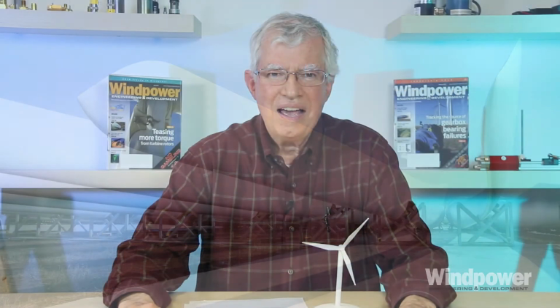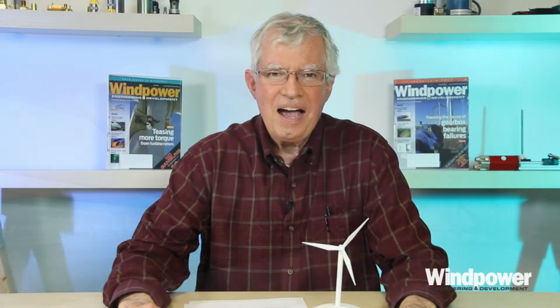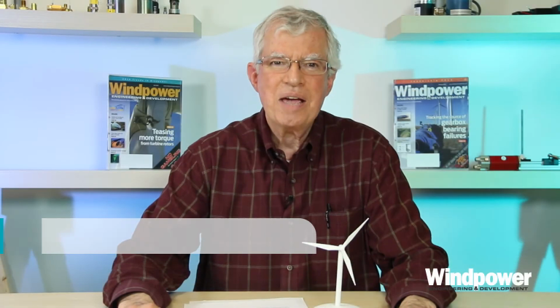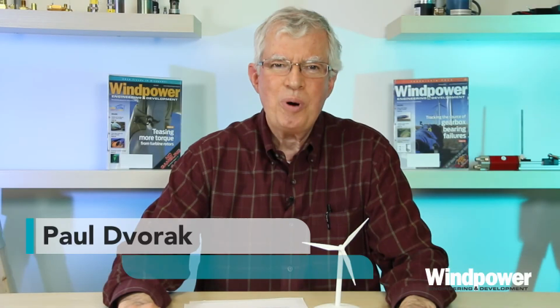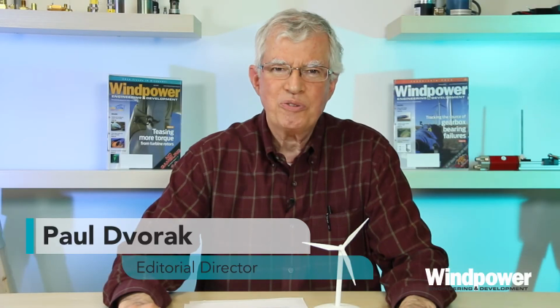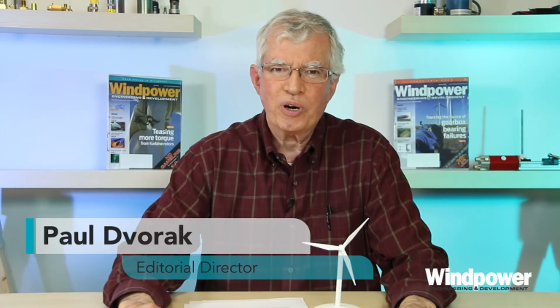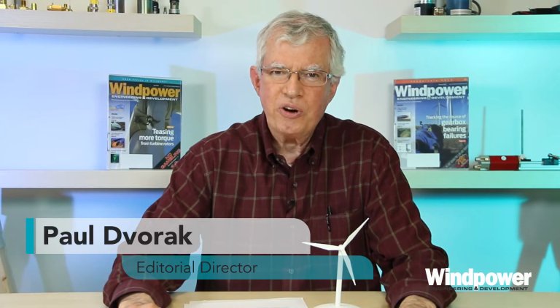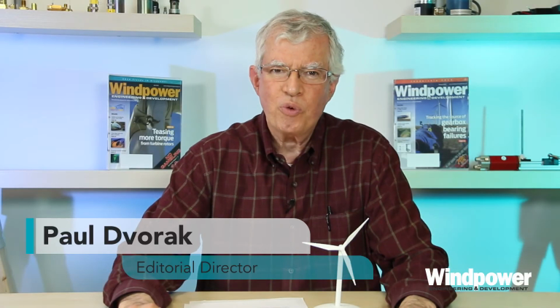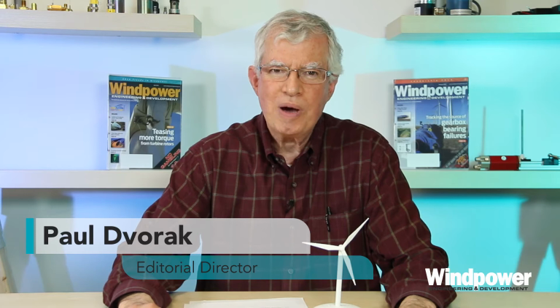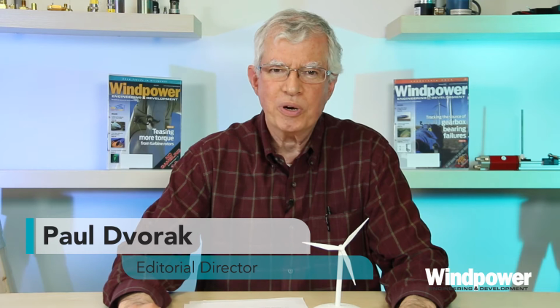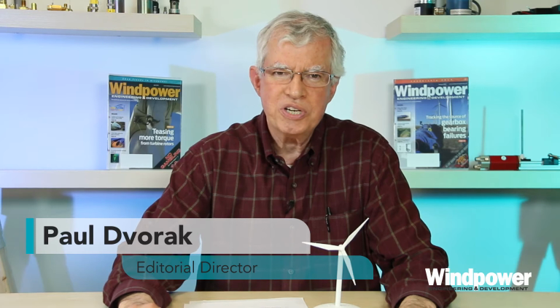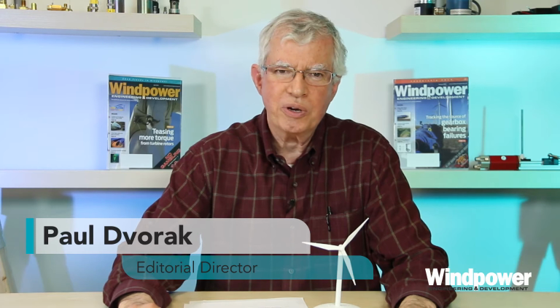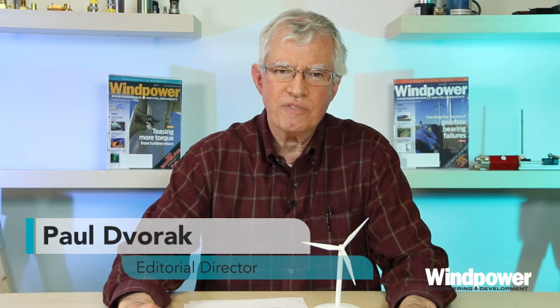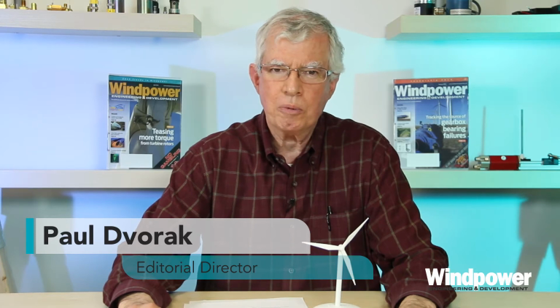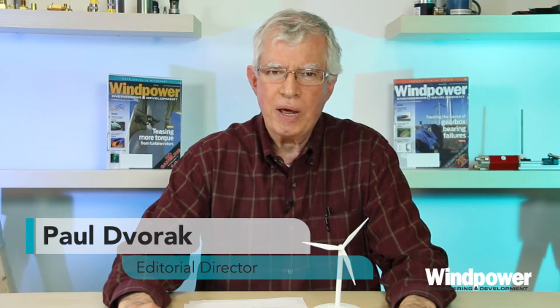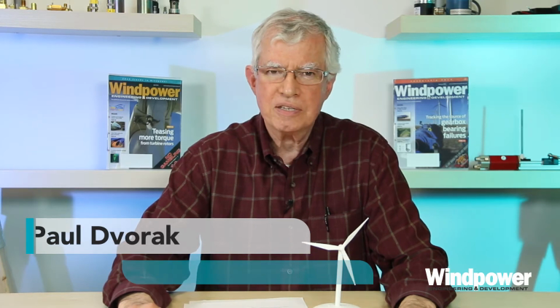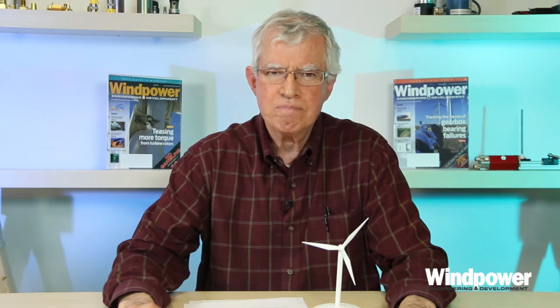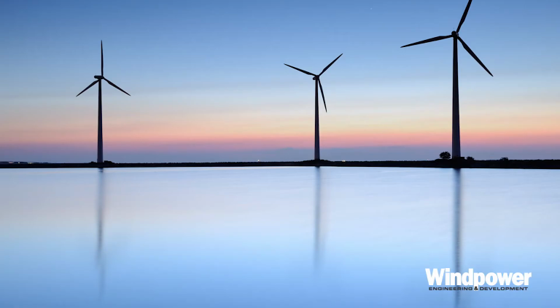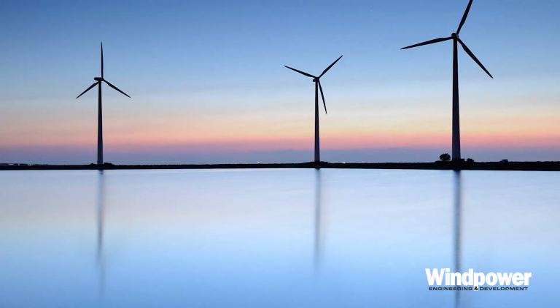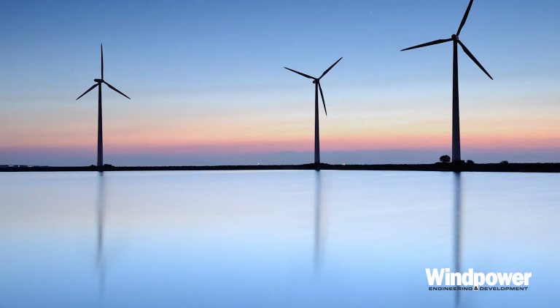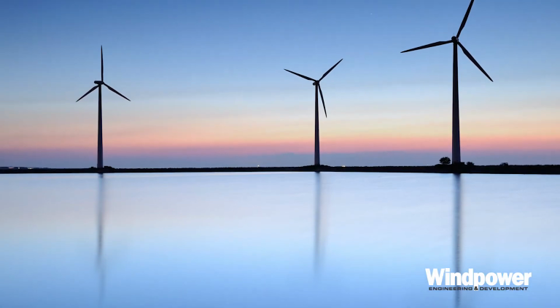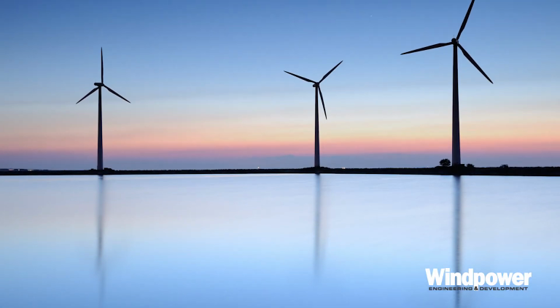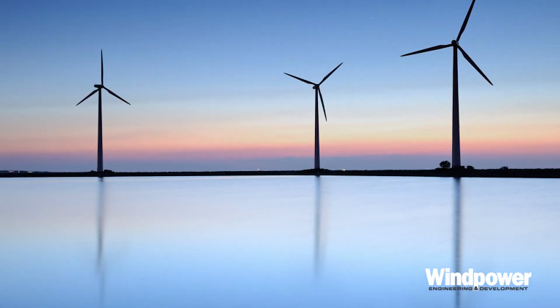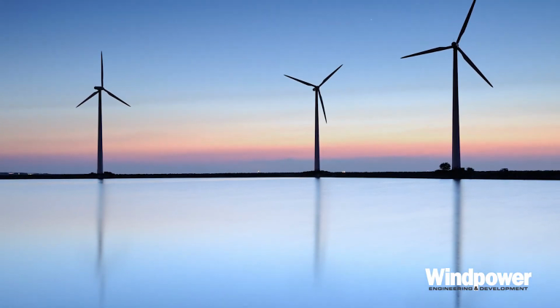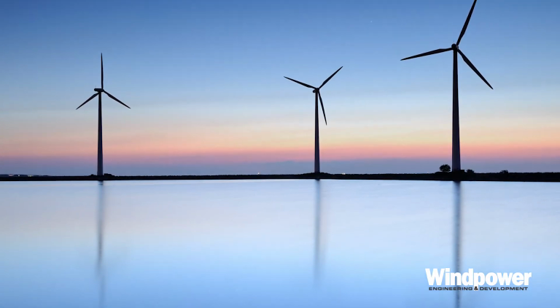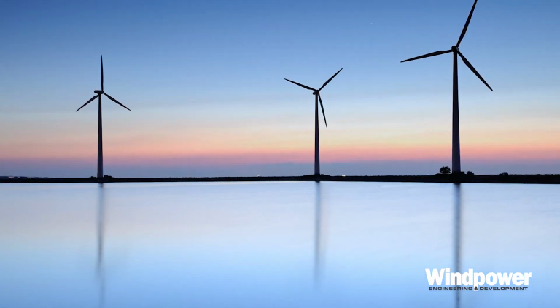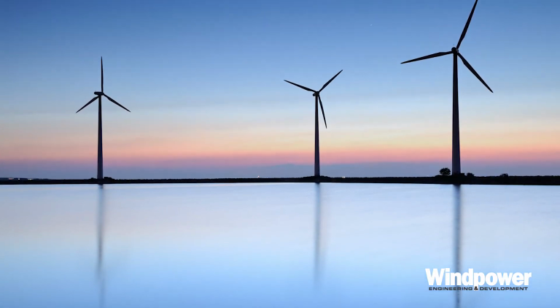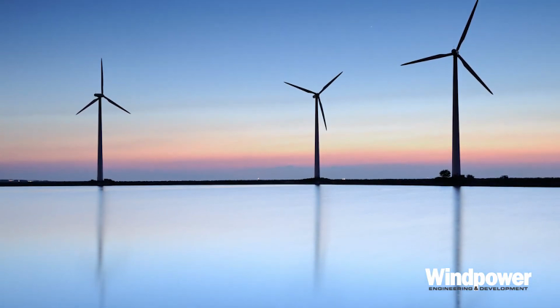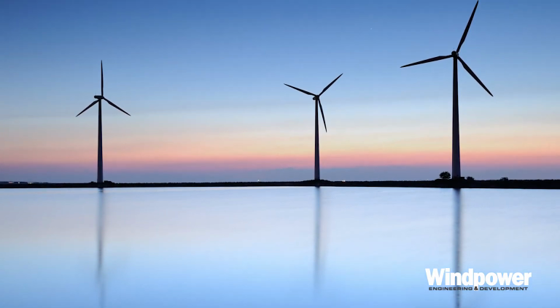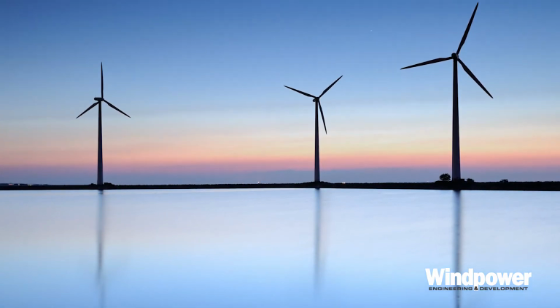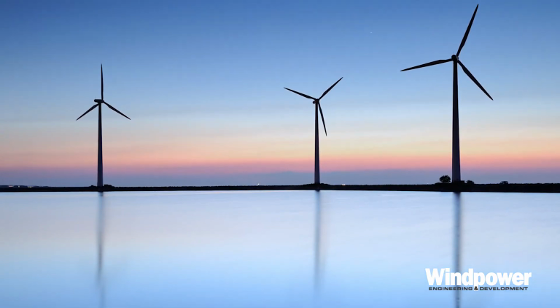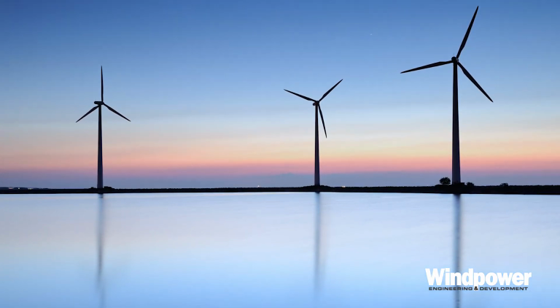Hi, I'm Paul Dvork, editor of Wind Power Engineering Development Magazine. Today we discuss how a conventional wind turbine works.